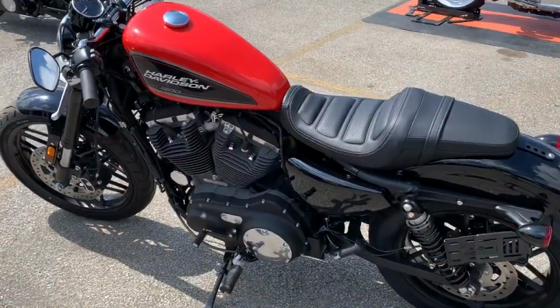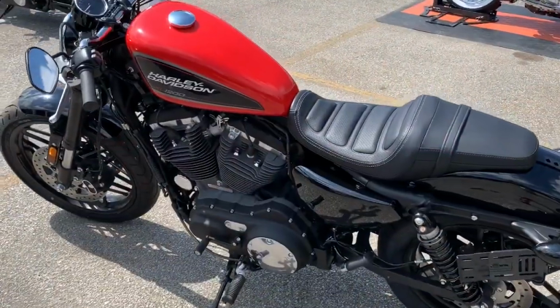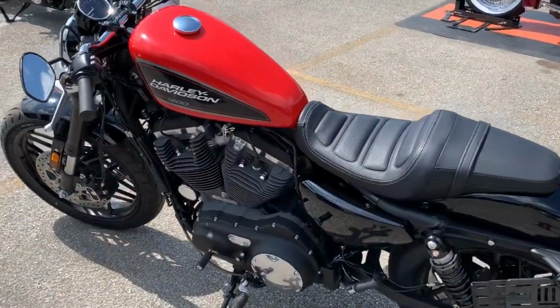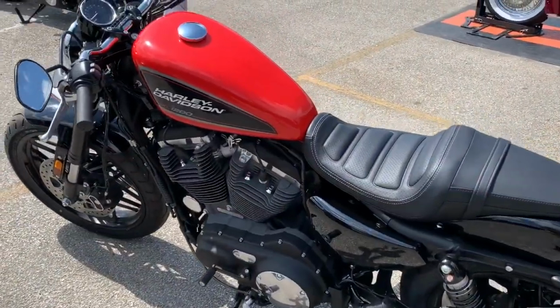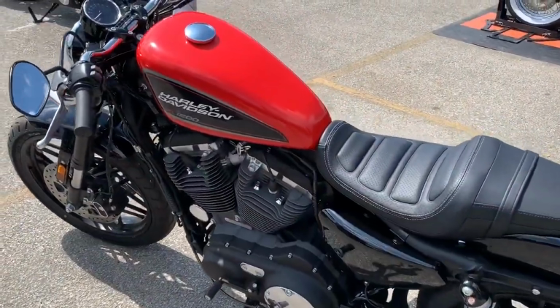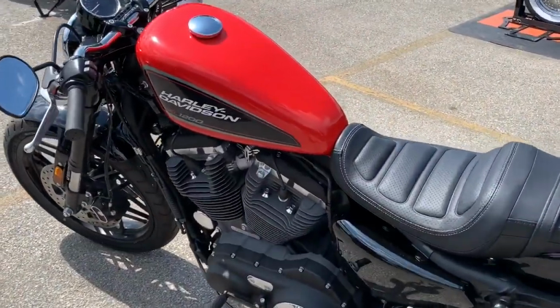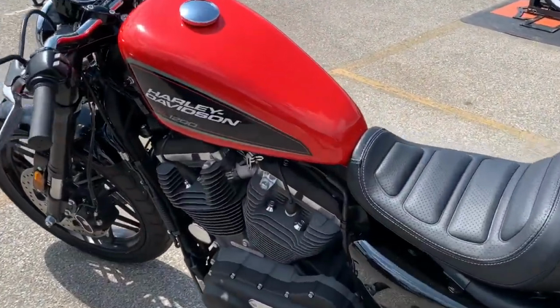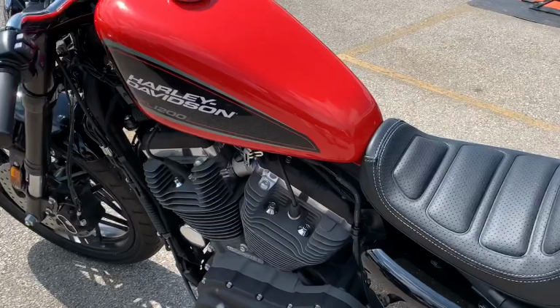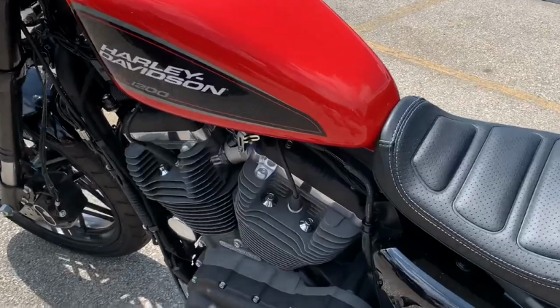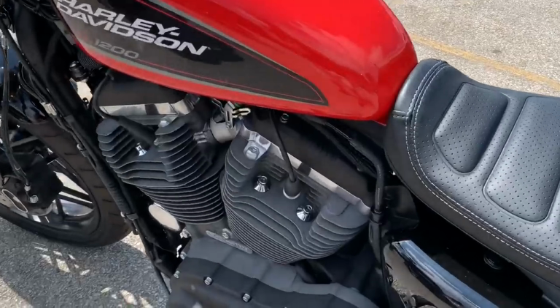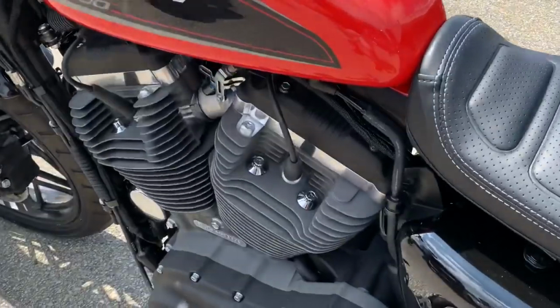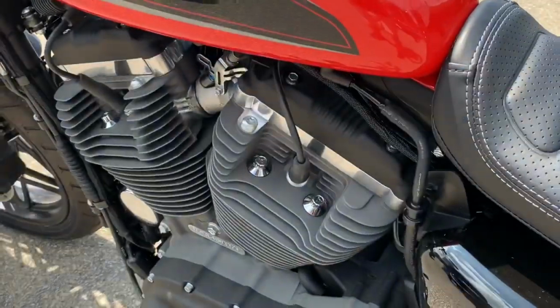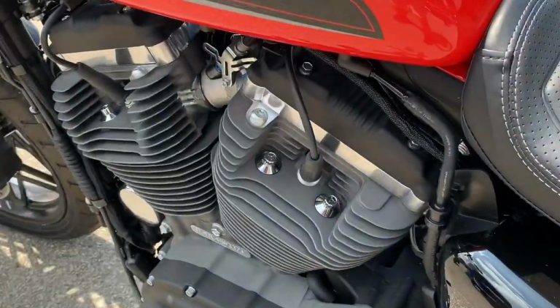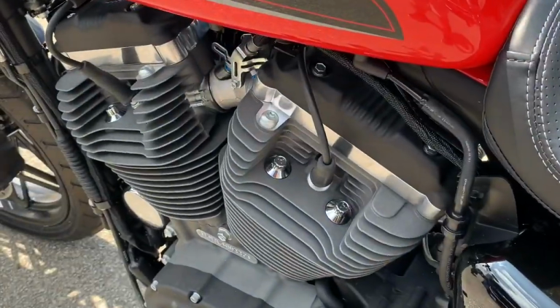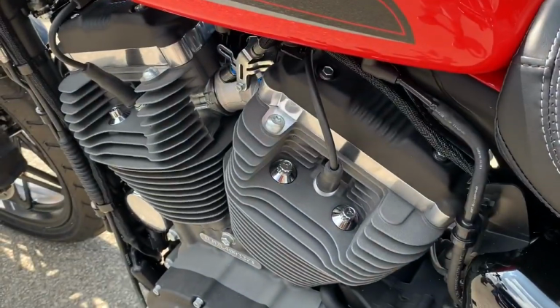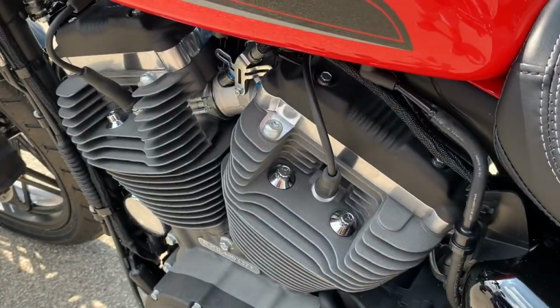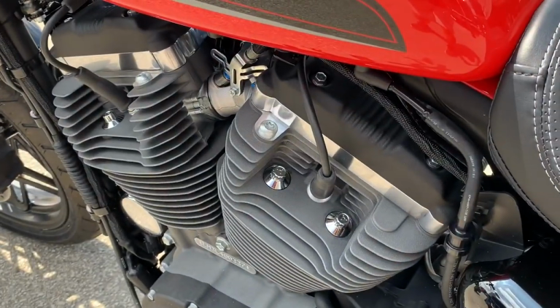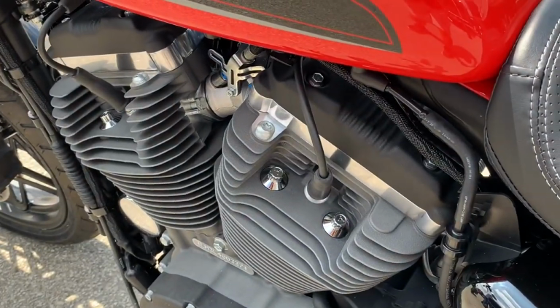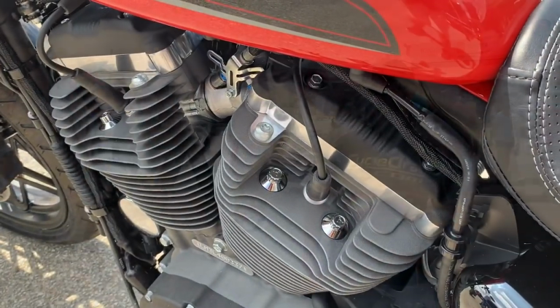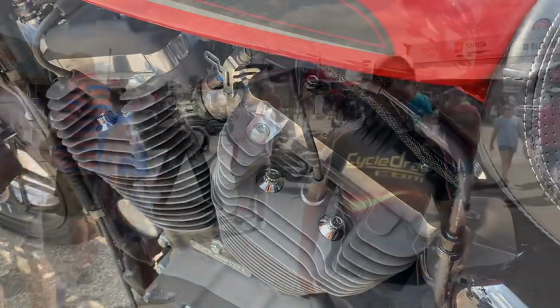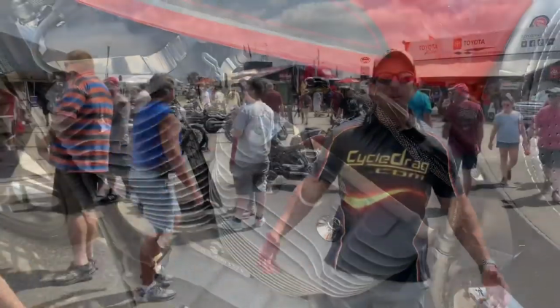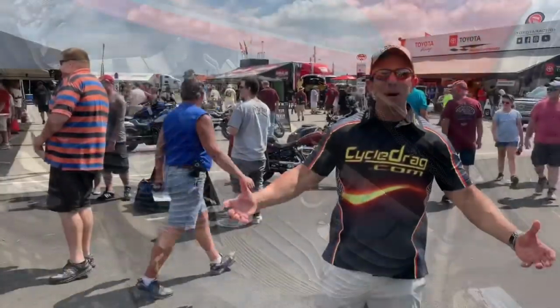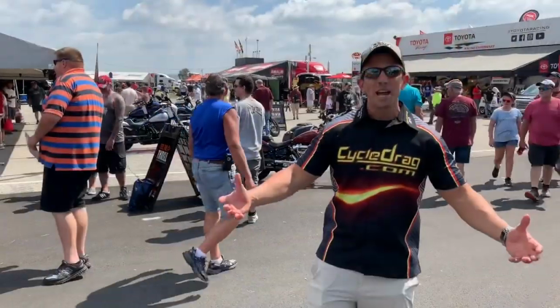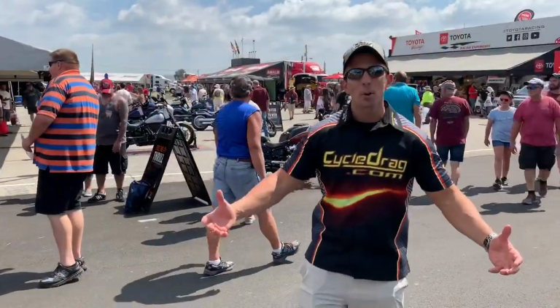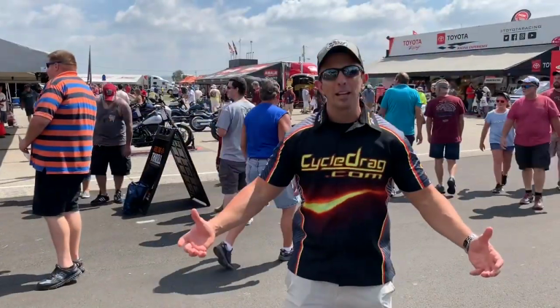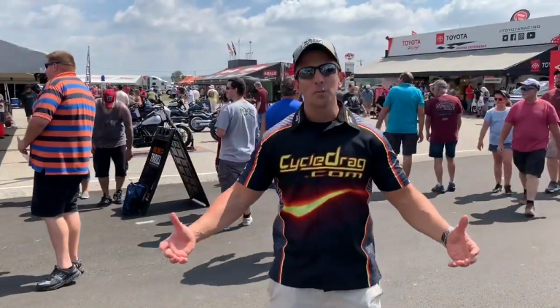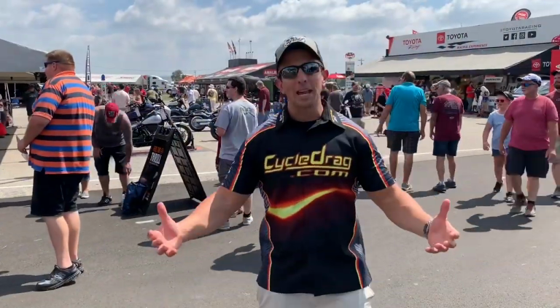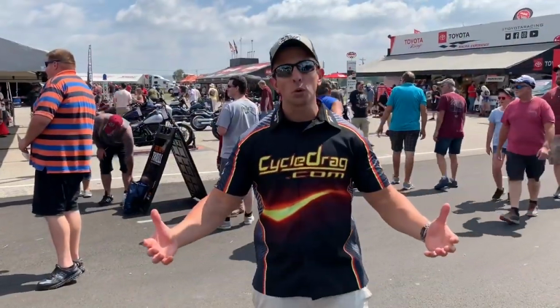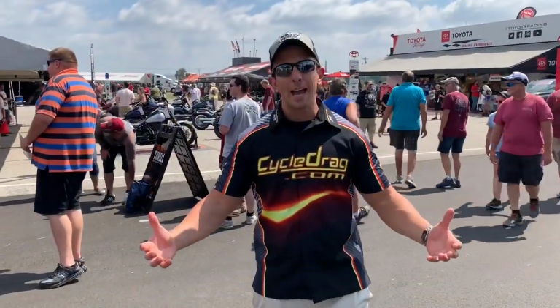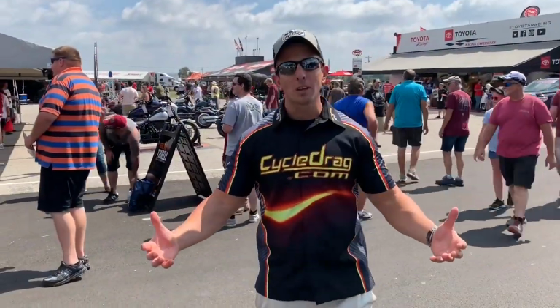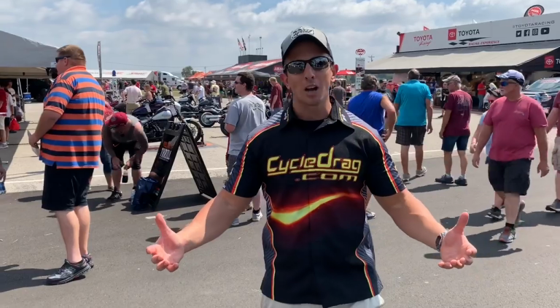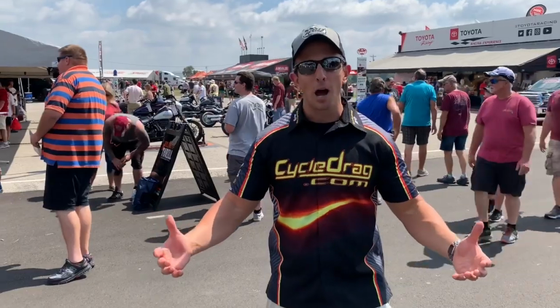There are a lot of great motorcycles to see and a lot of changes by Harley this year. Hello, everybody. Jack Corpella here from Cycledrag.com.